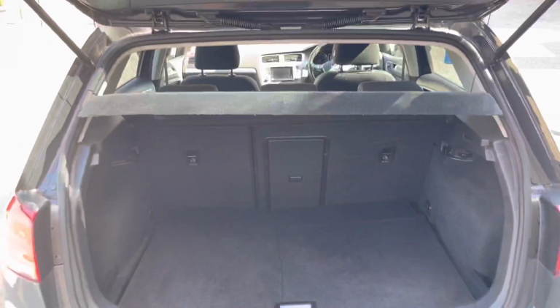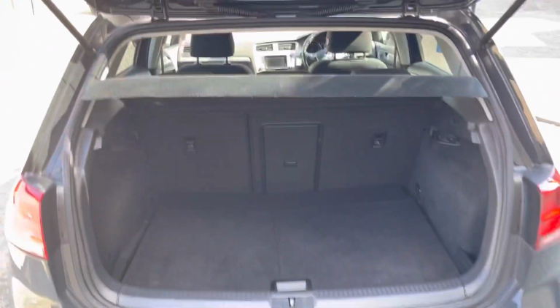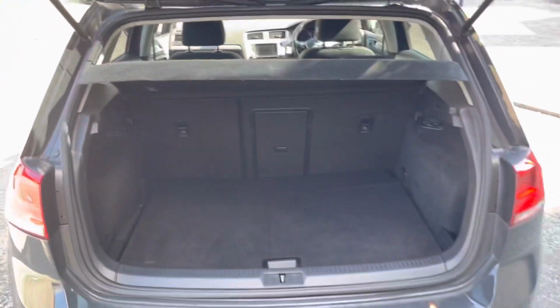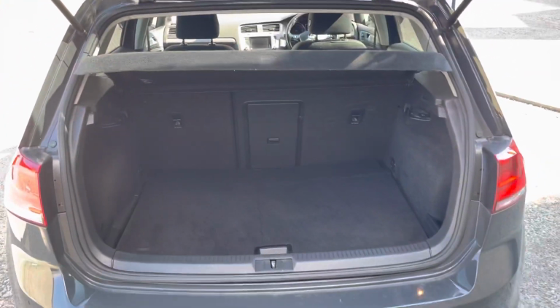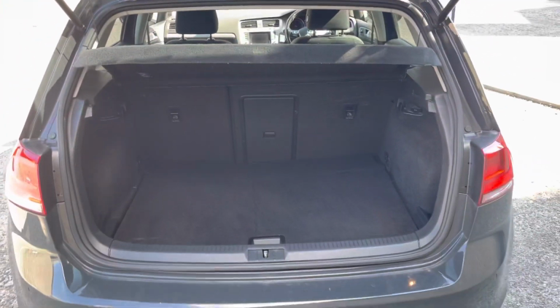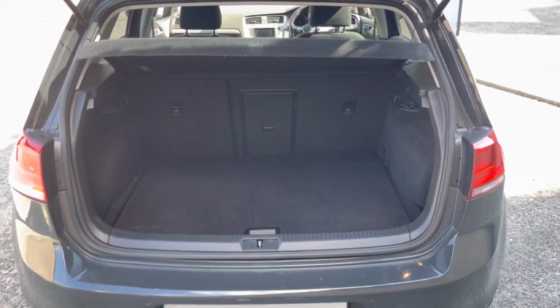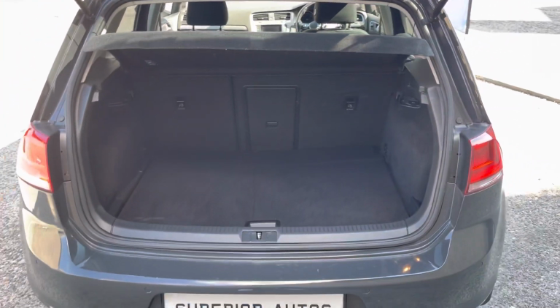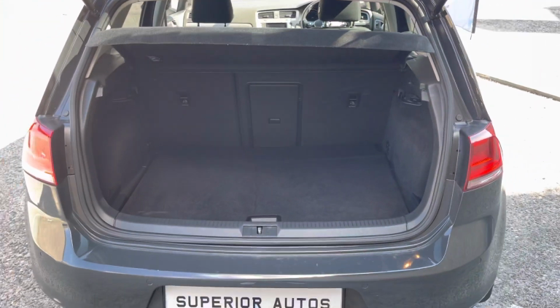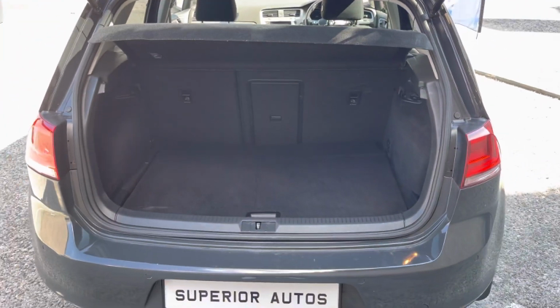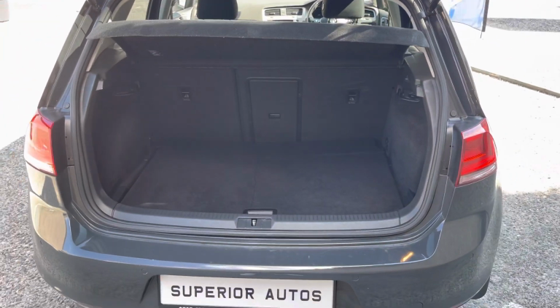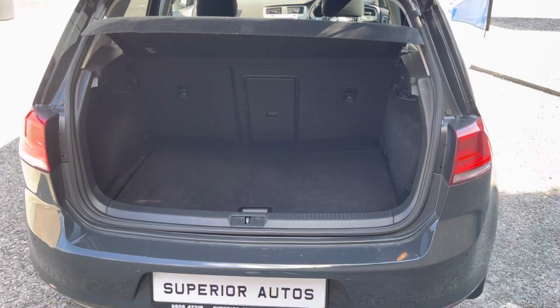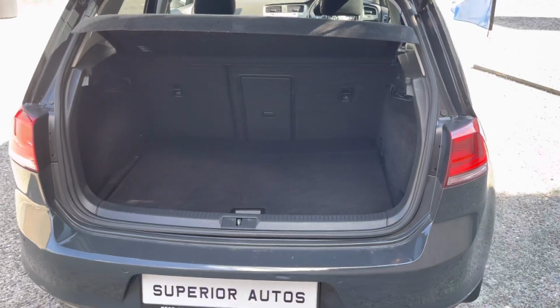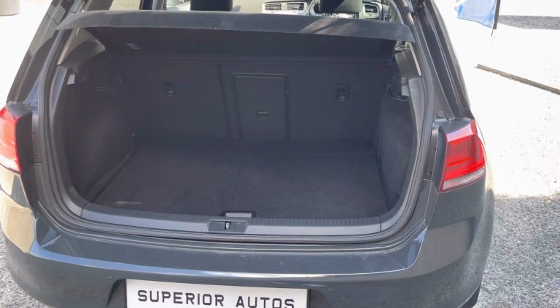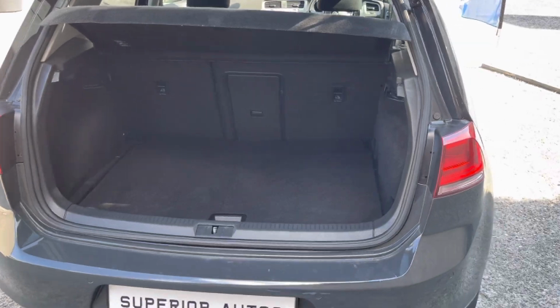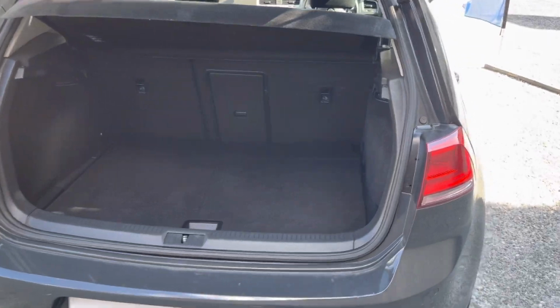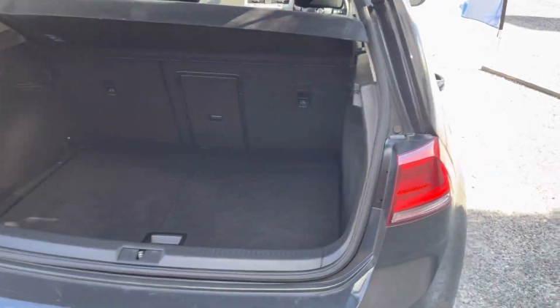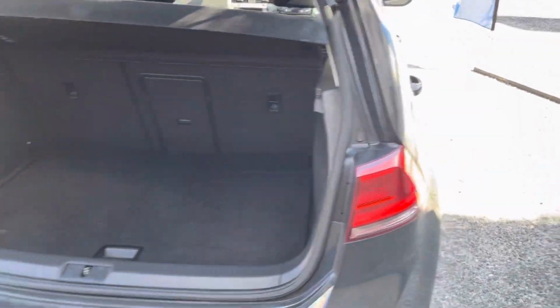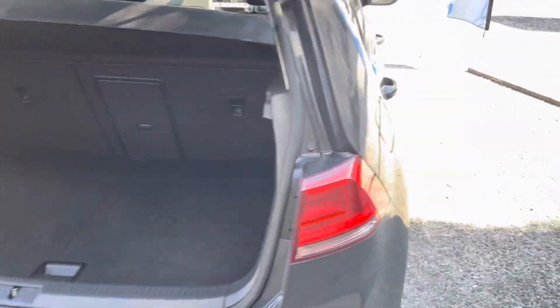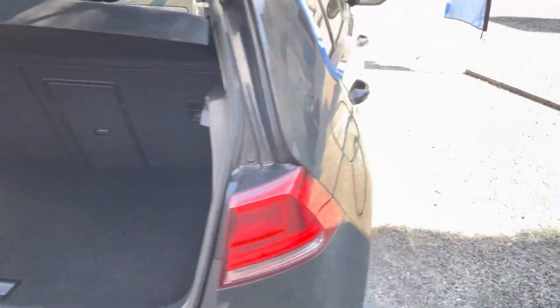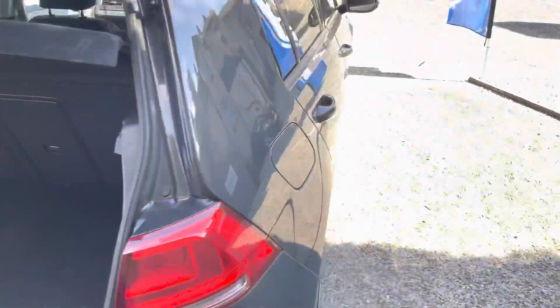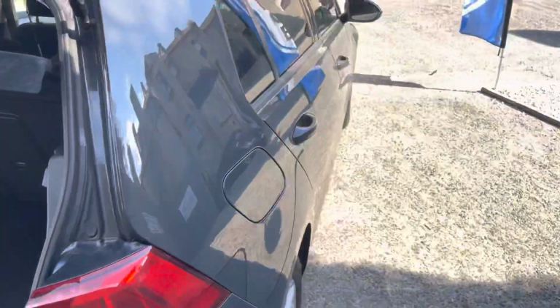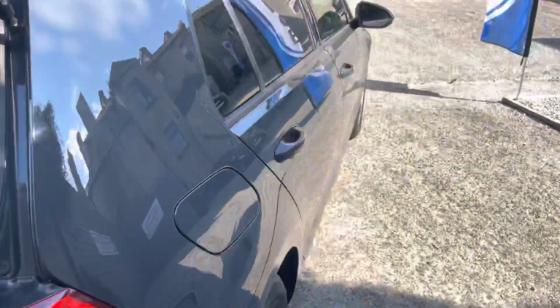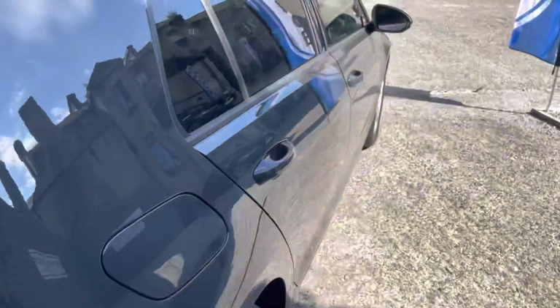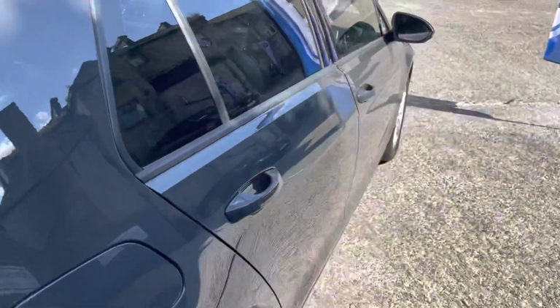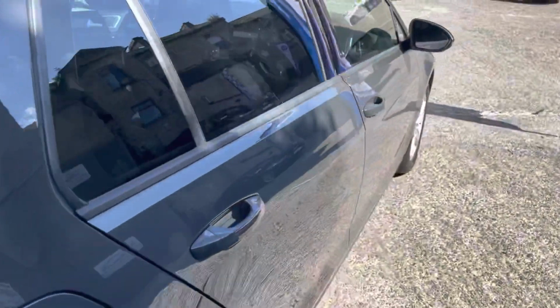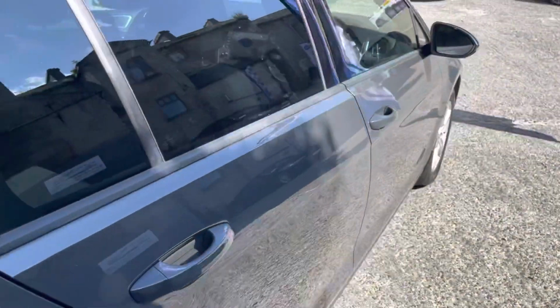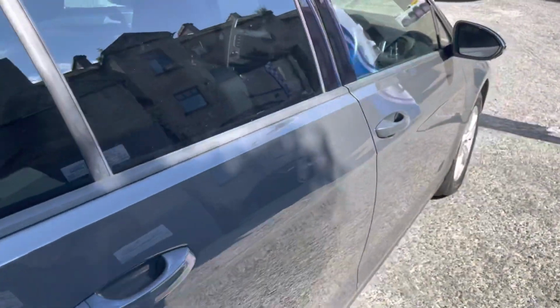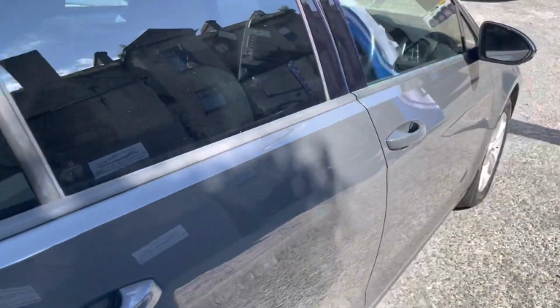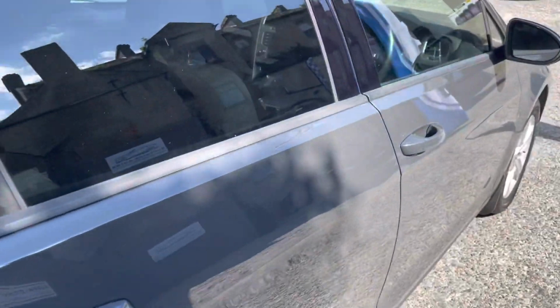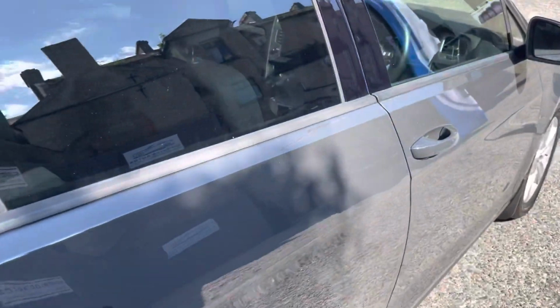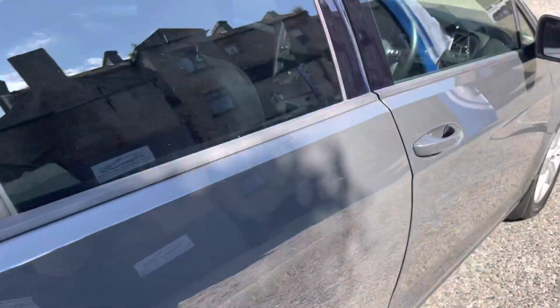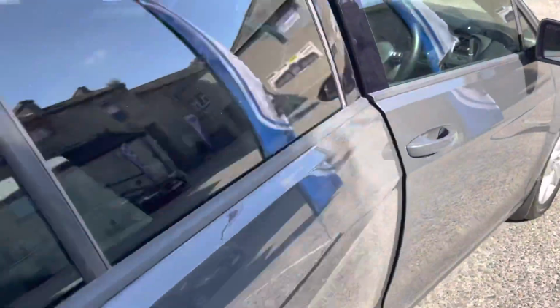We're going to open up the boot space now. As you can see, it has the black cloth interior.